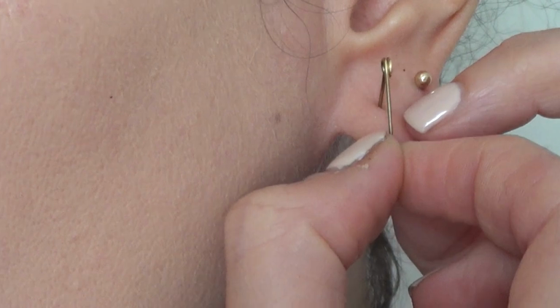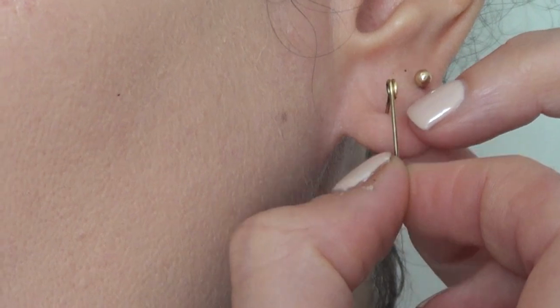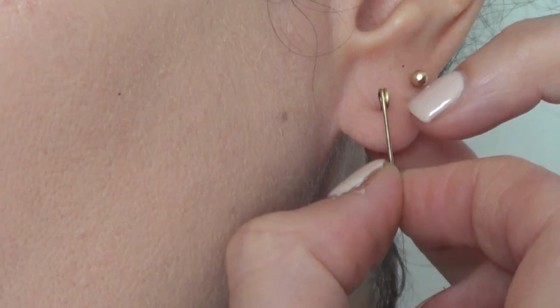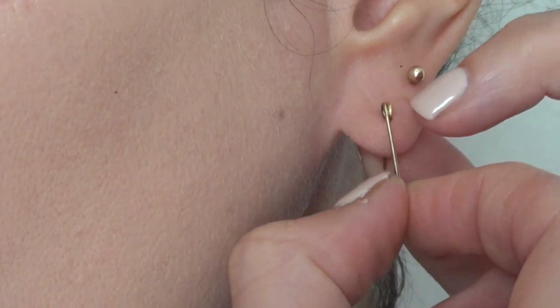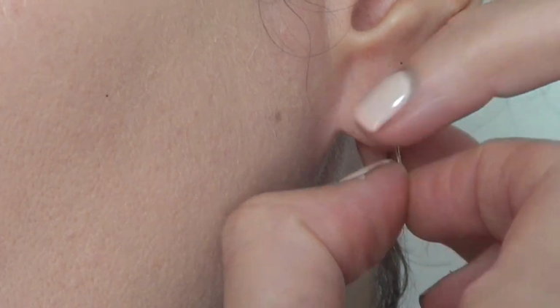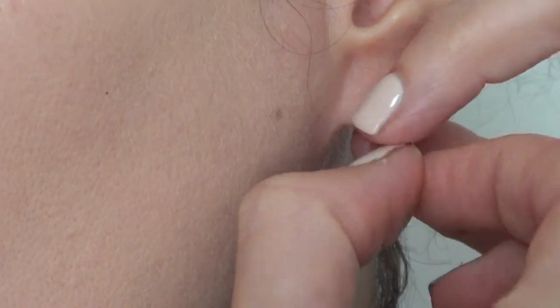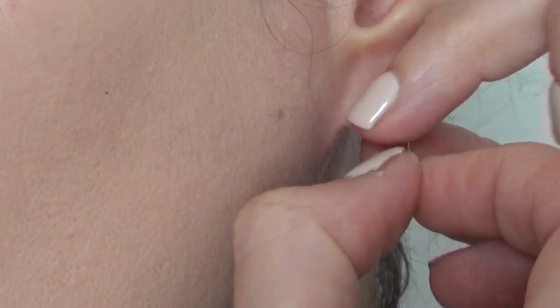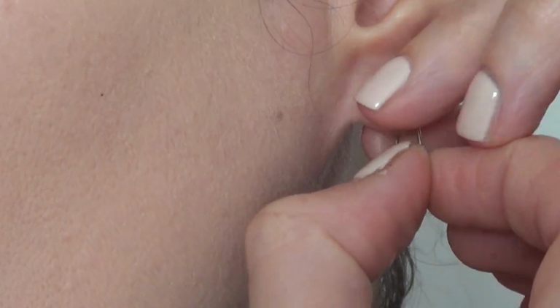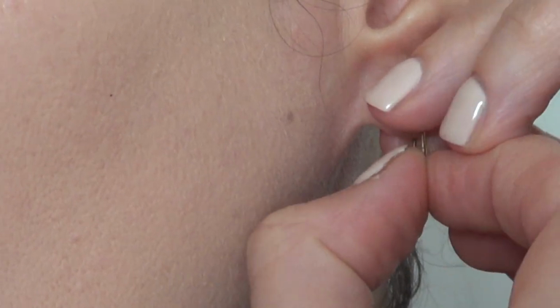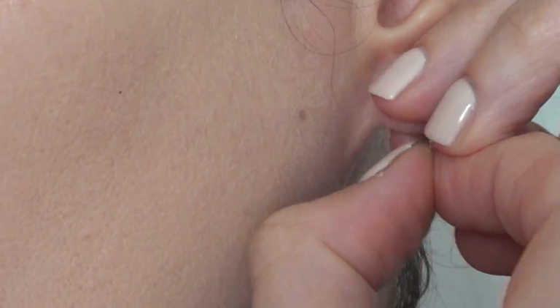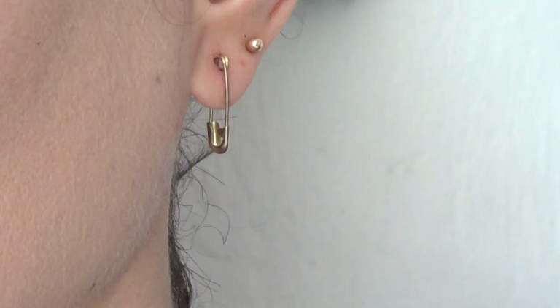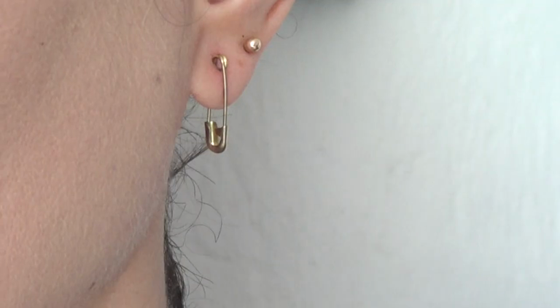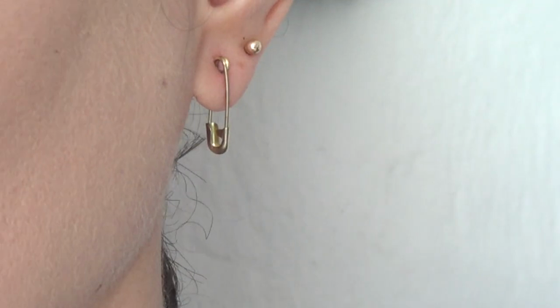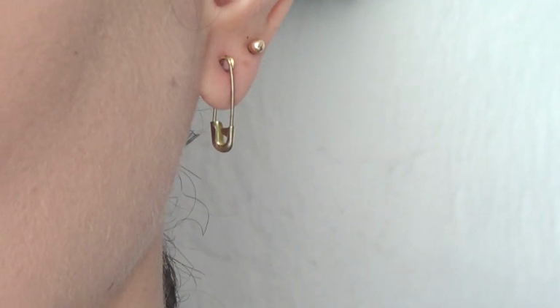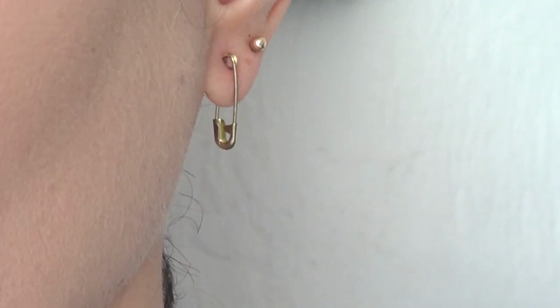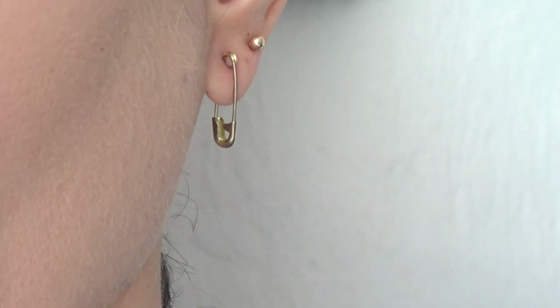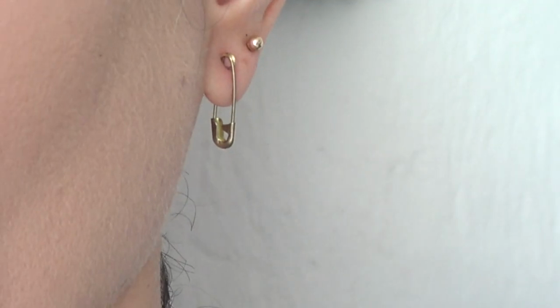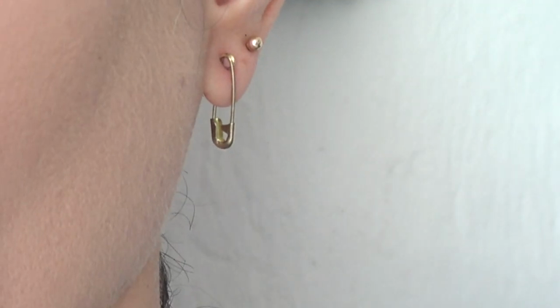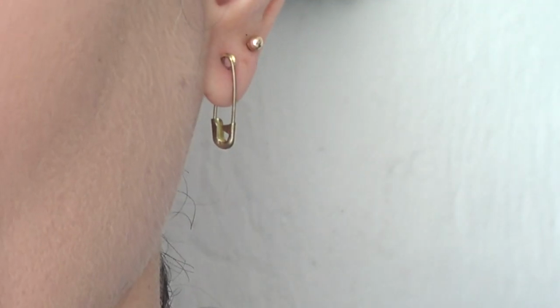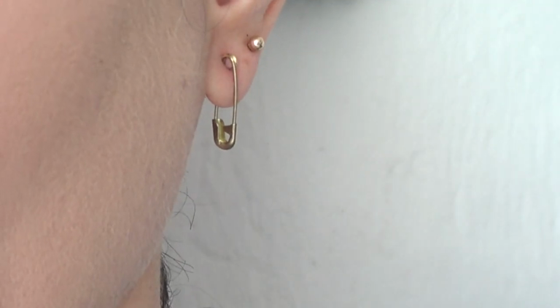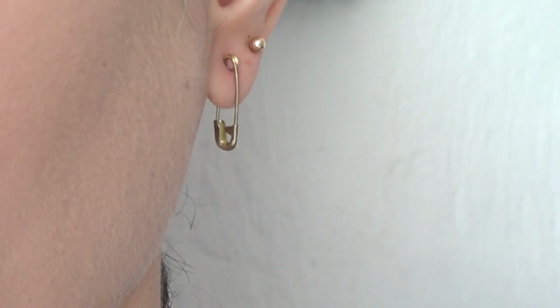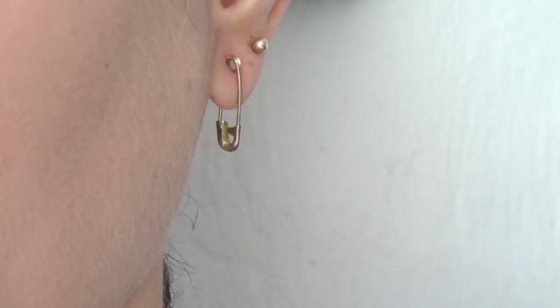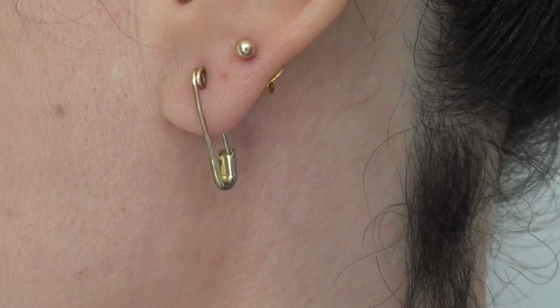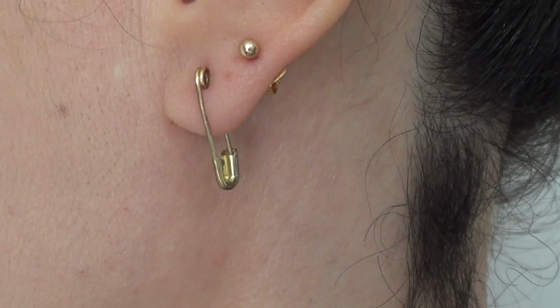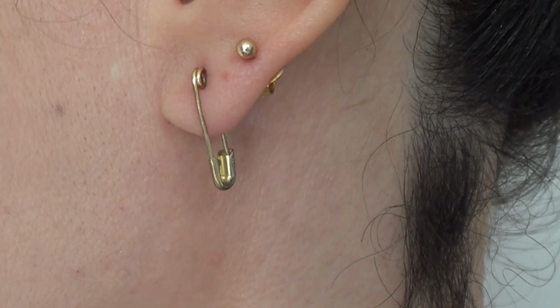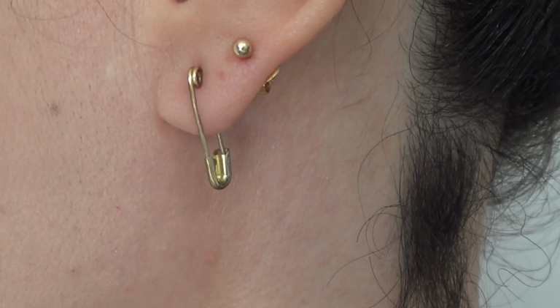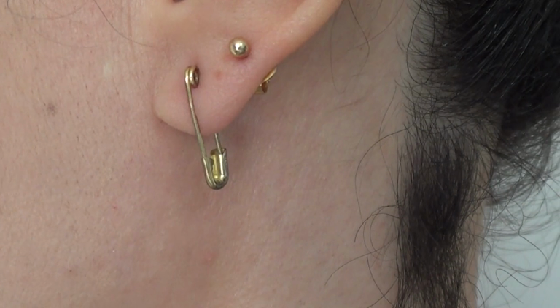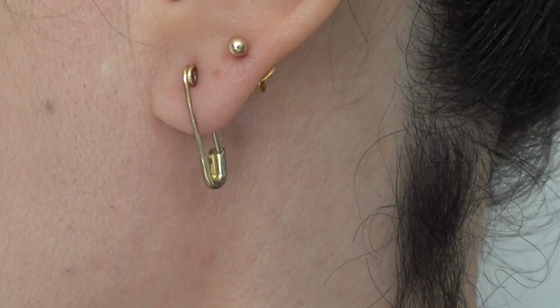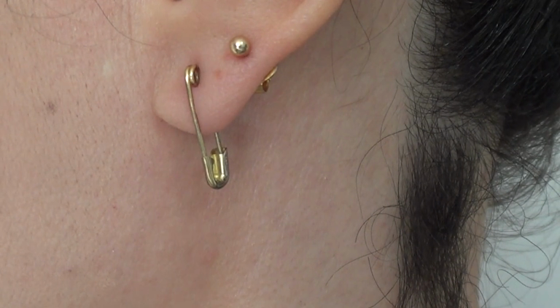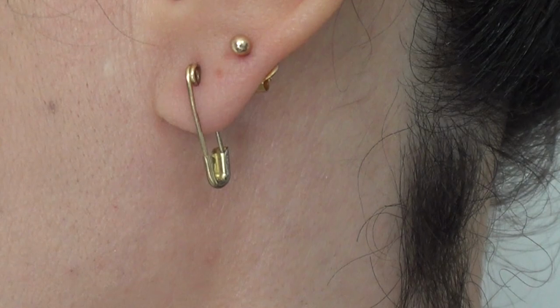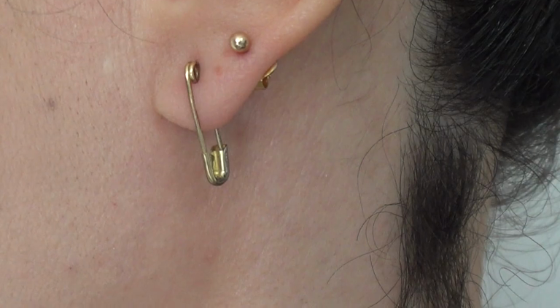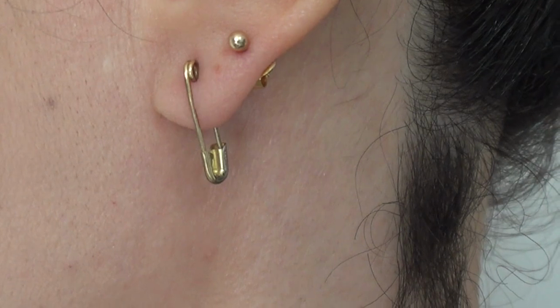Hey guys, it's René. Today I wanted to share a safe way to make safety pin earrings.